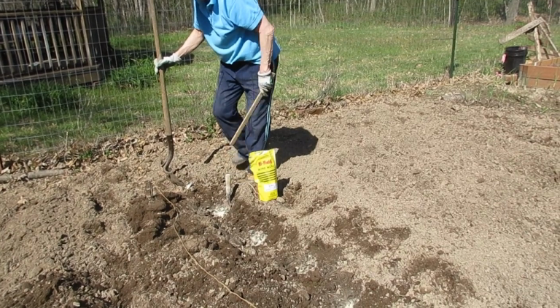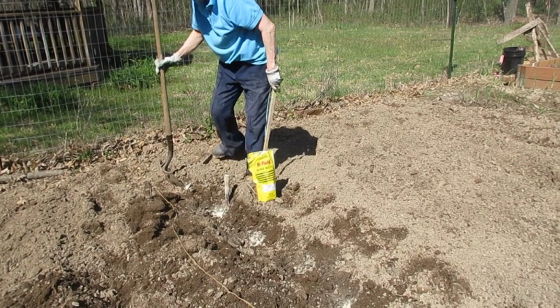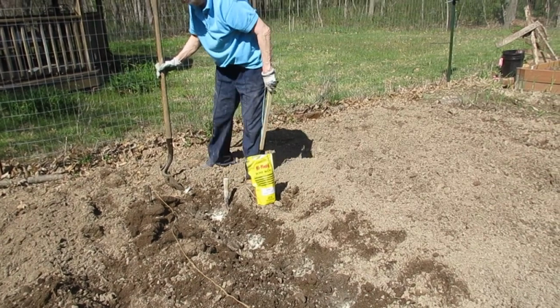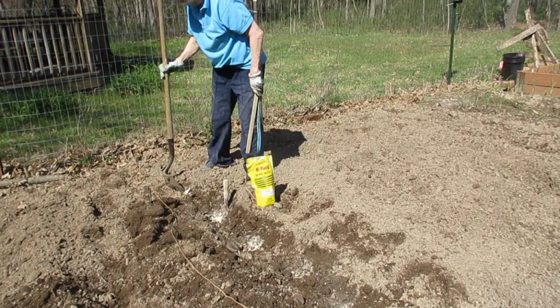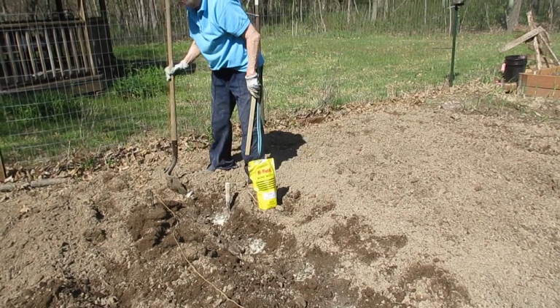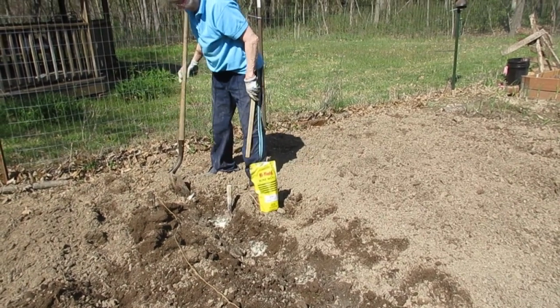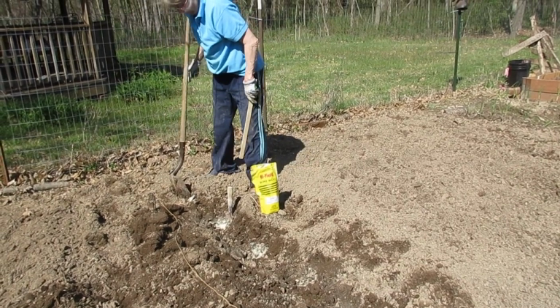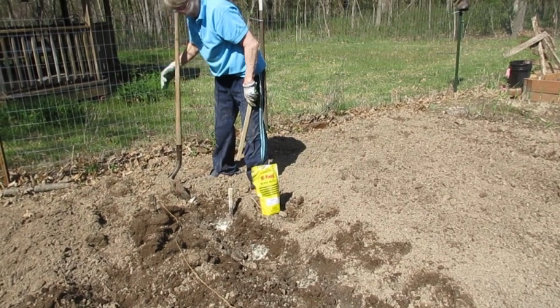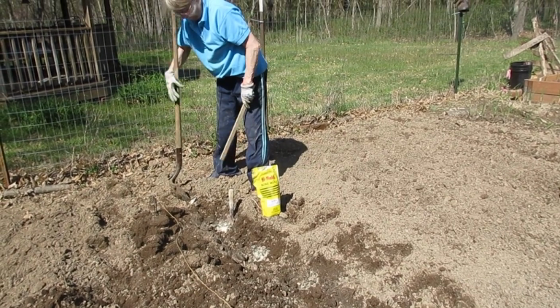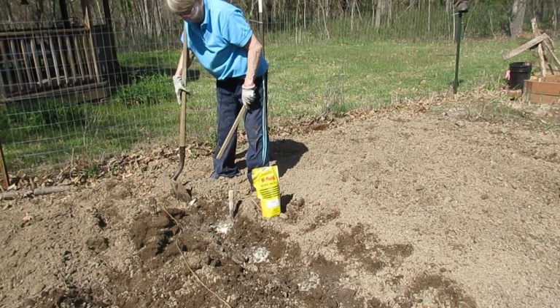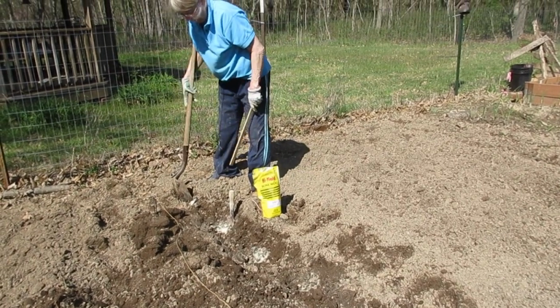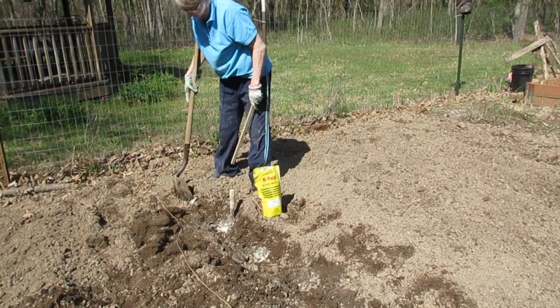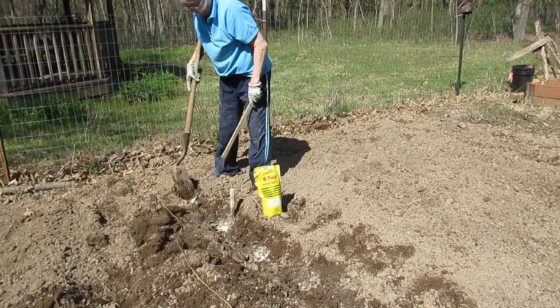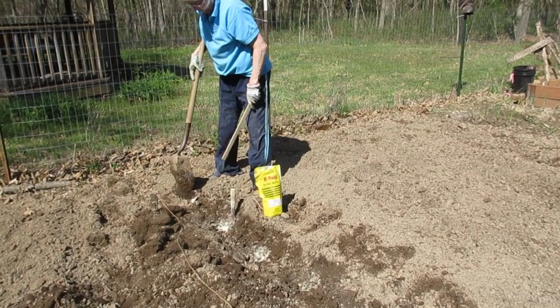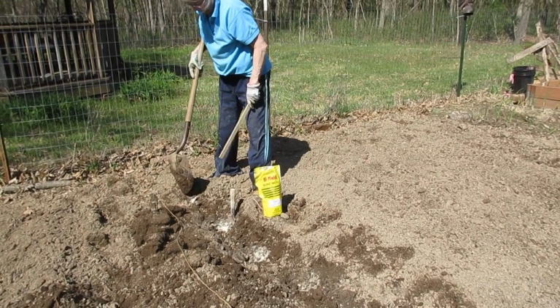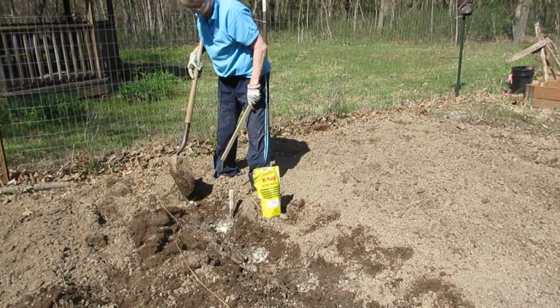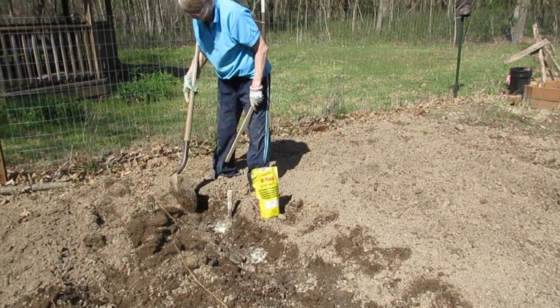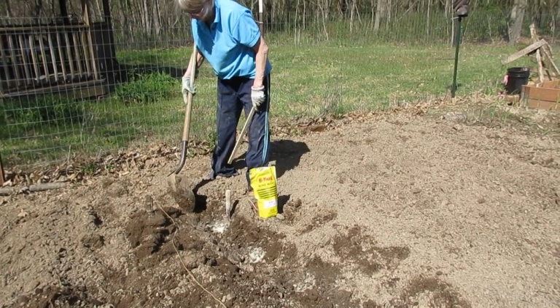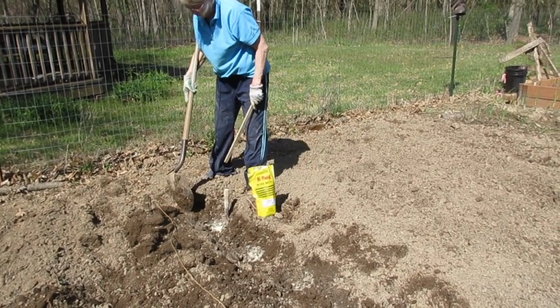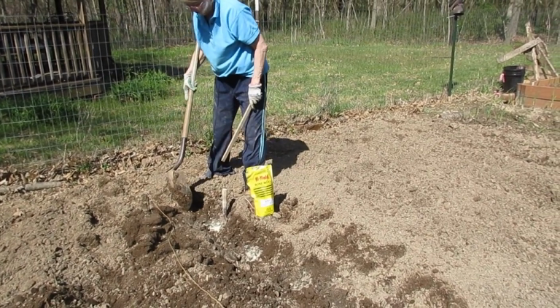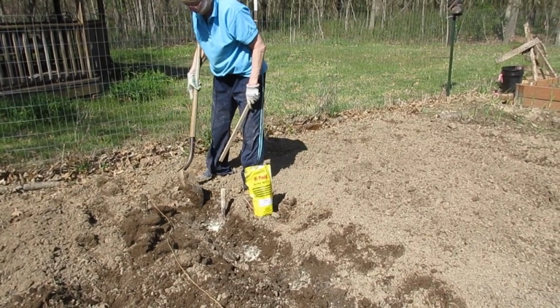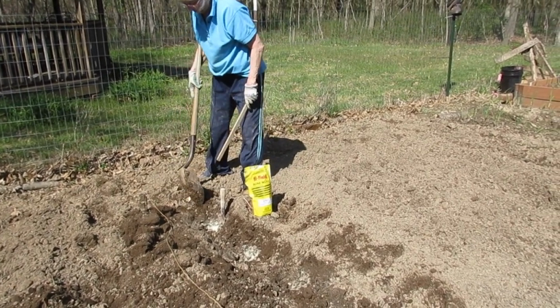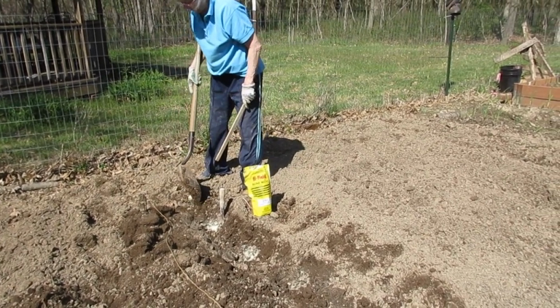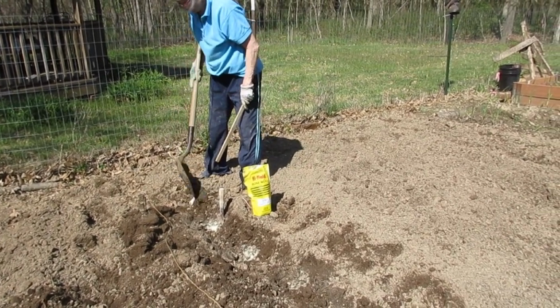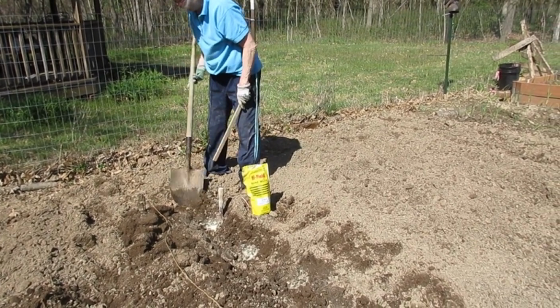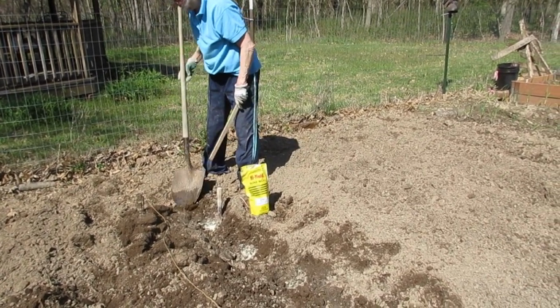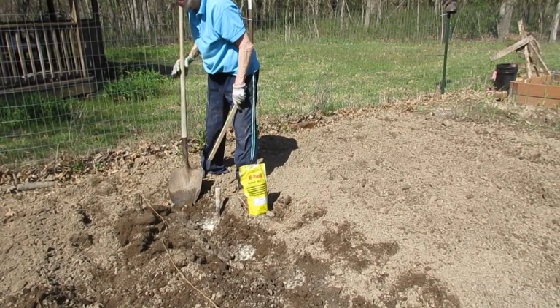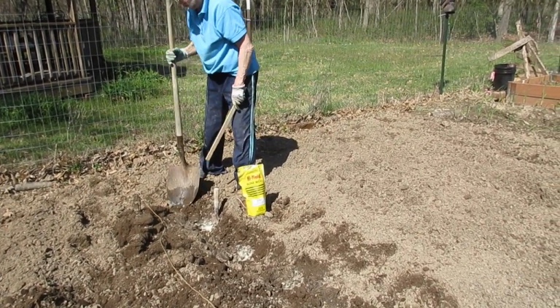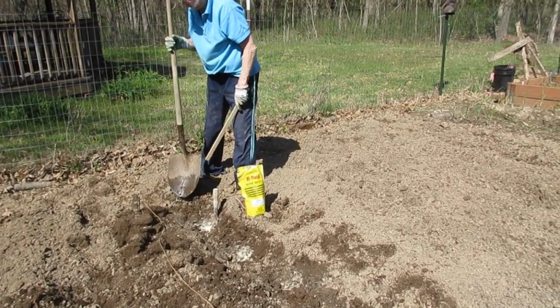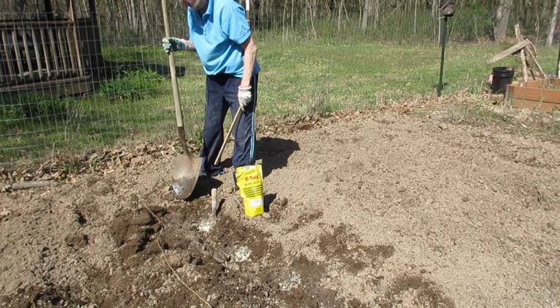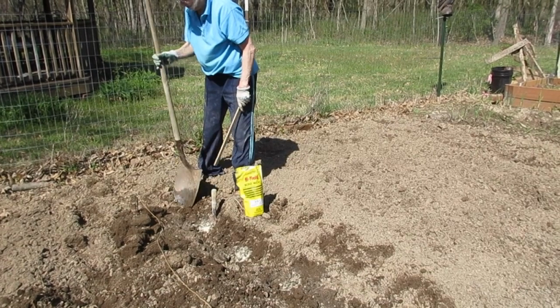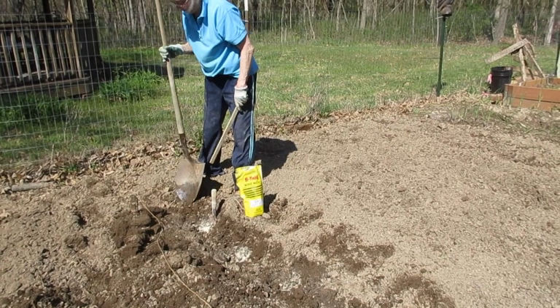Got another row ready. Two more to go after this. I'm going to put you another one in here.